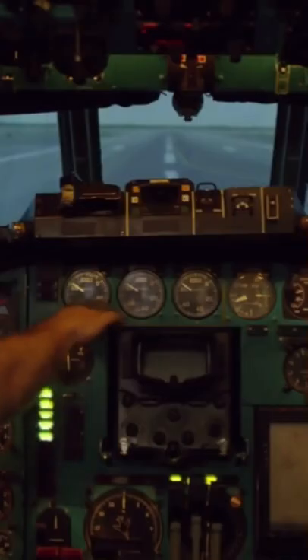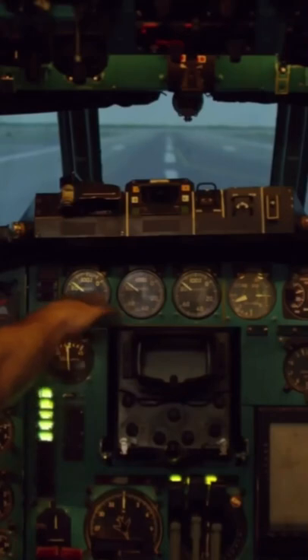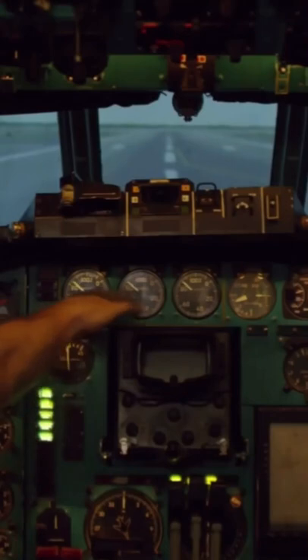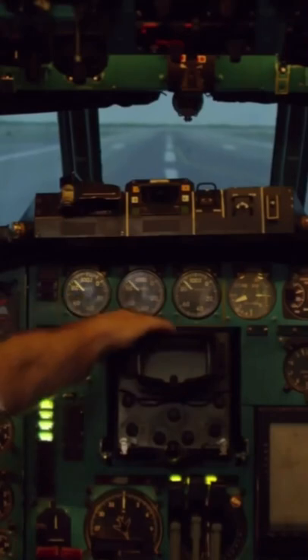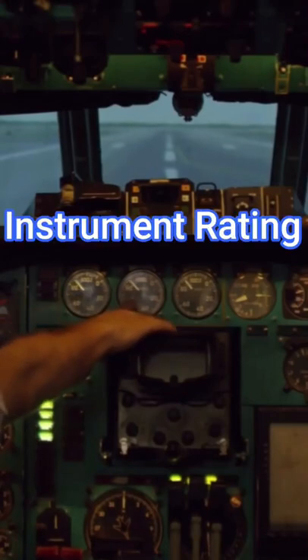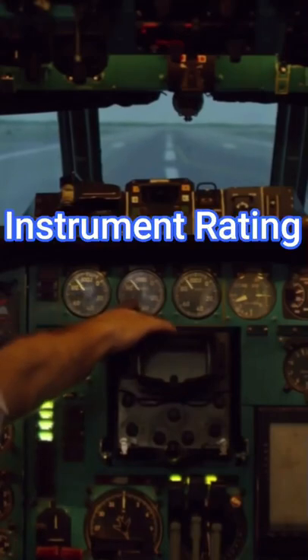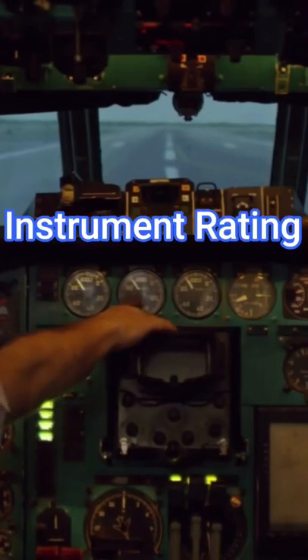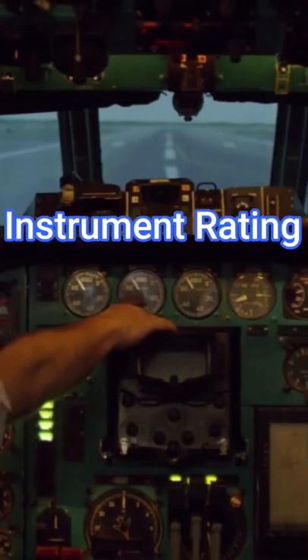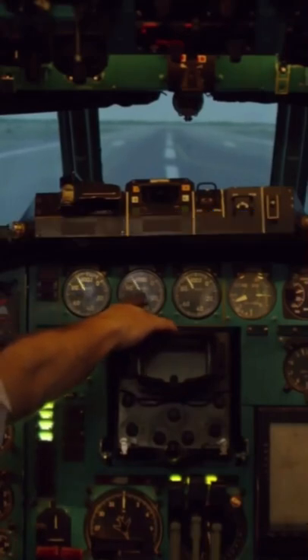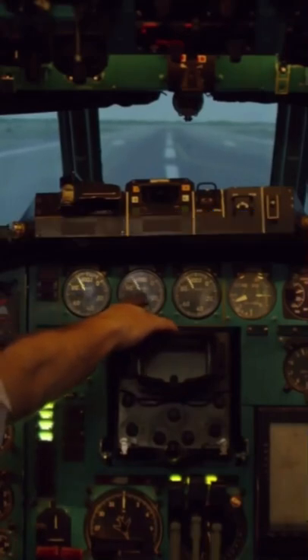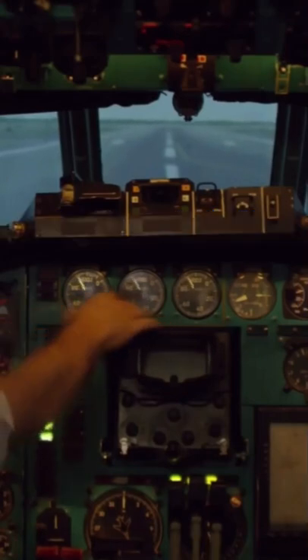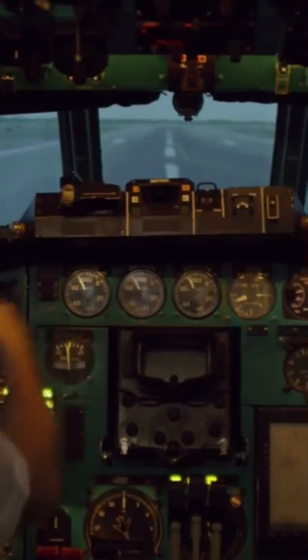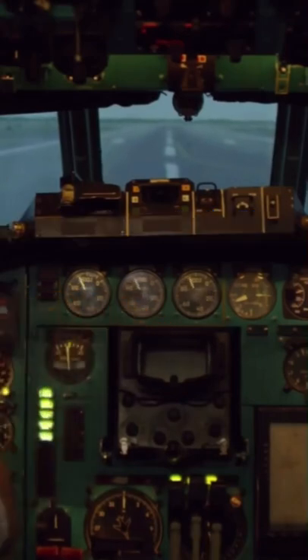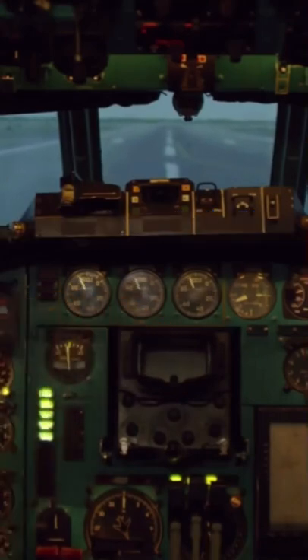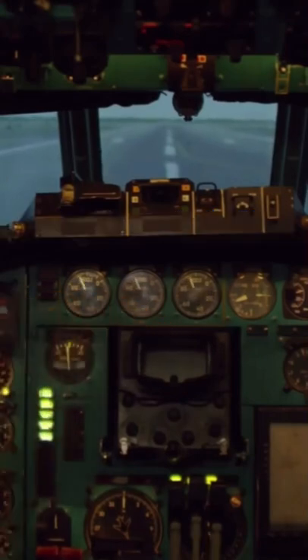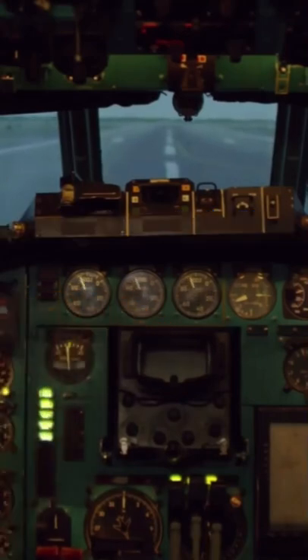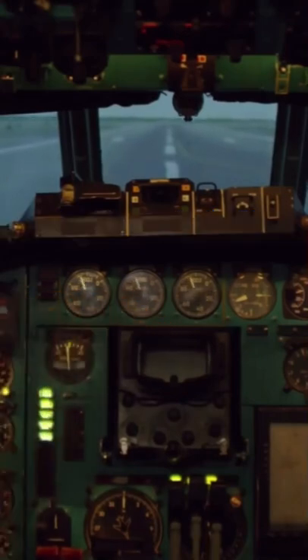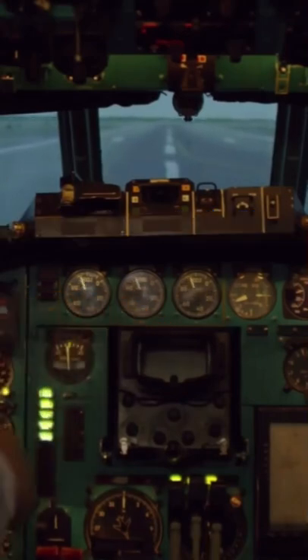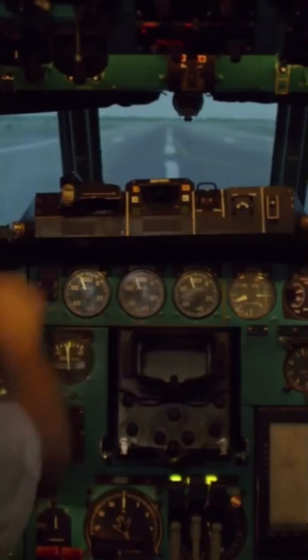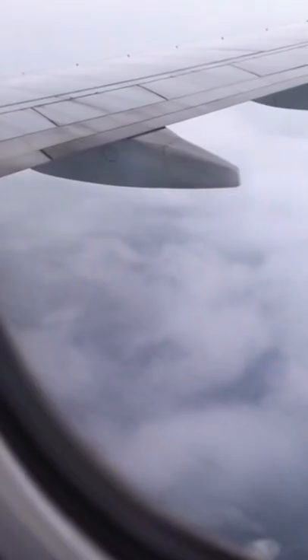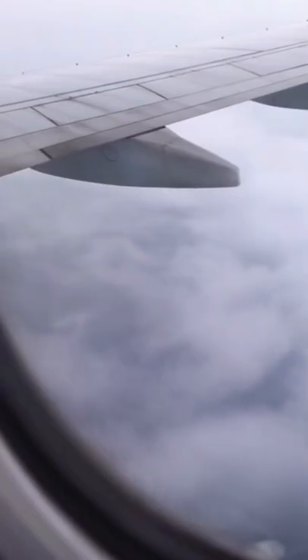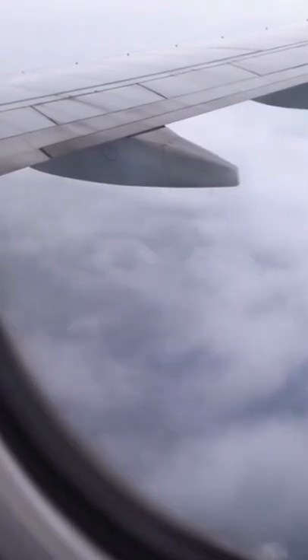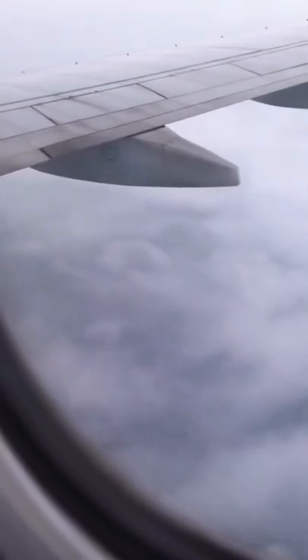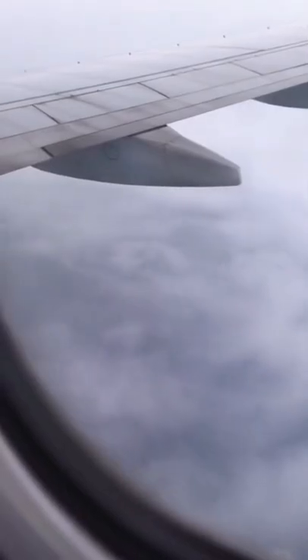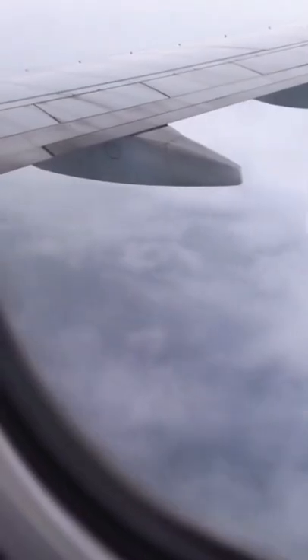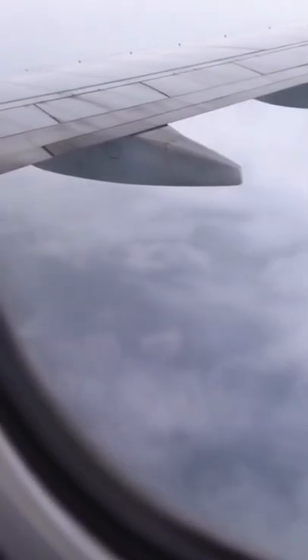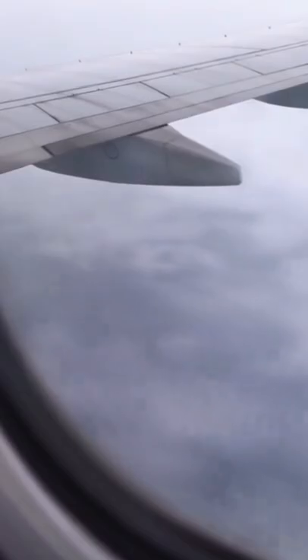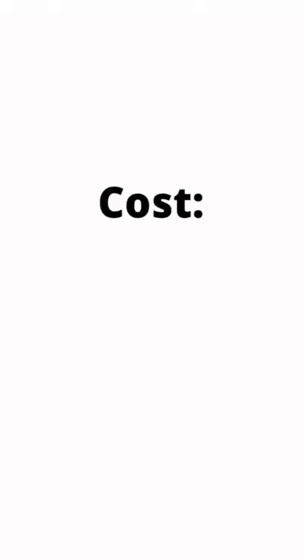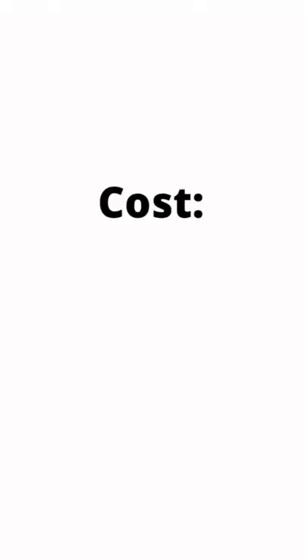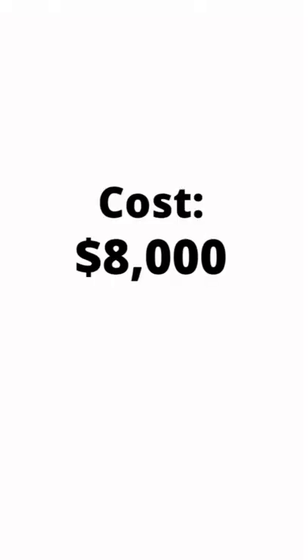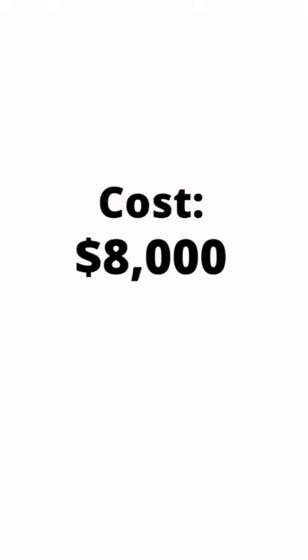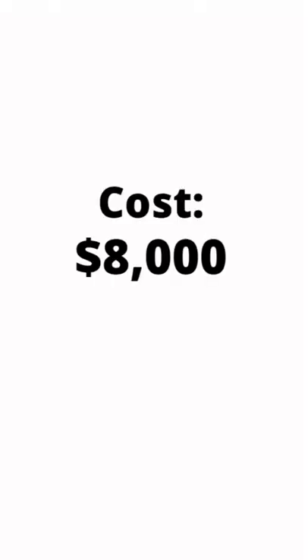After that, you'll need an instrument rating. This is an add-on to your license and lets you fly under instrument flight rules. This usually costs around $8,000.